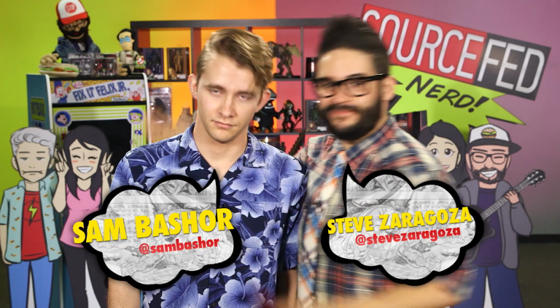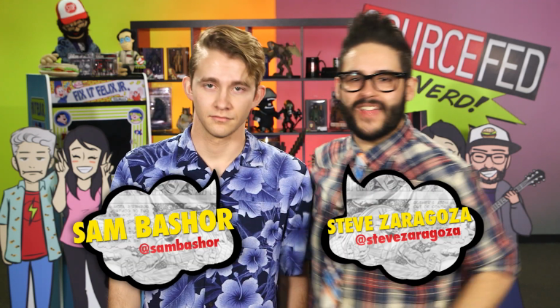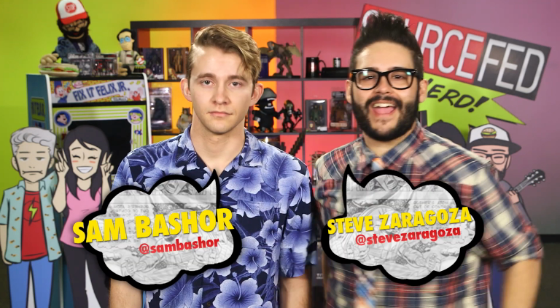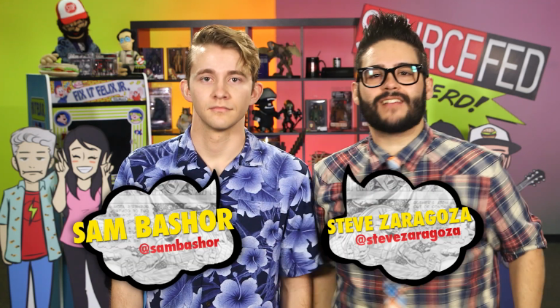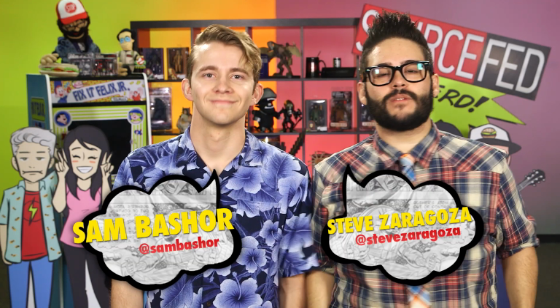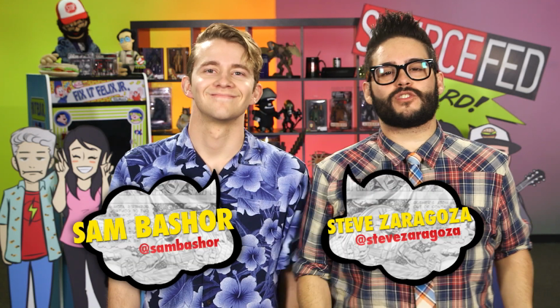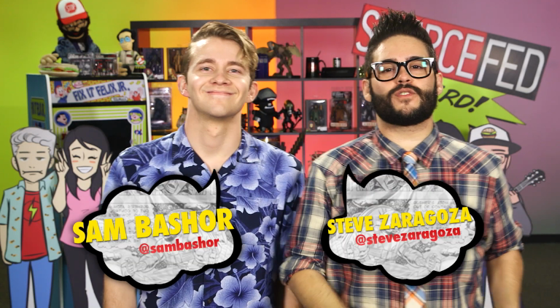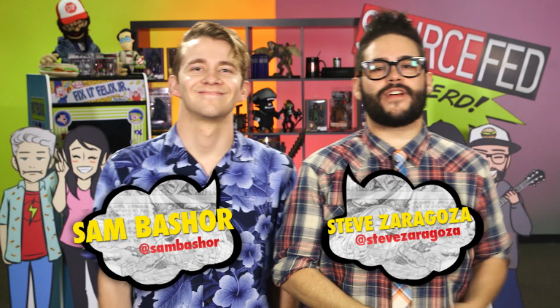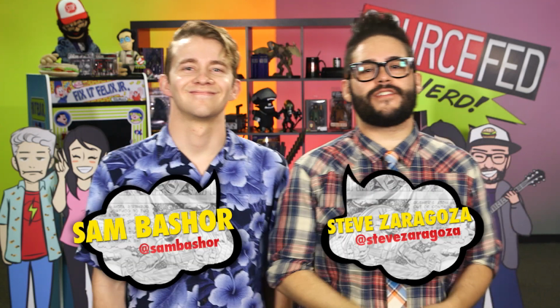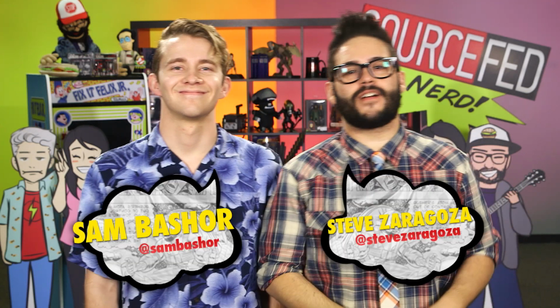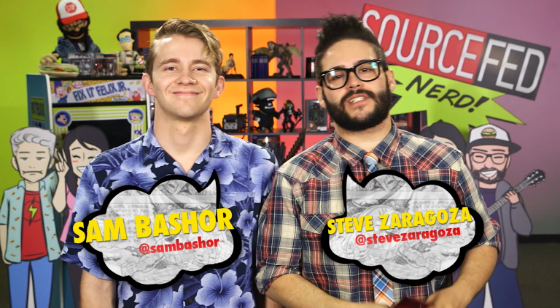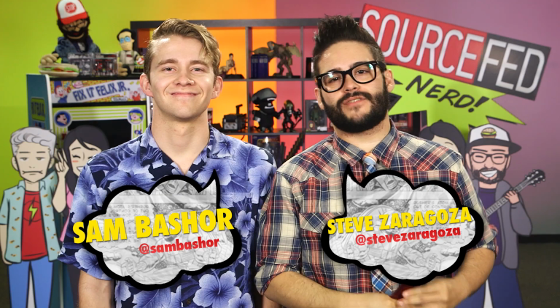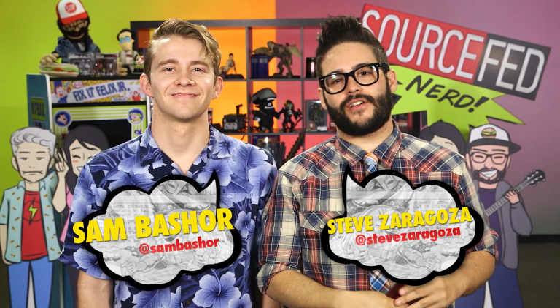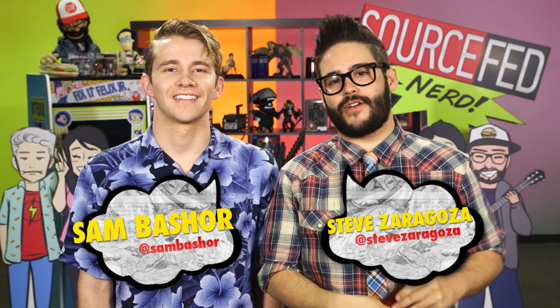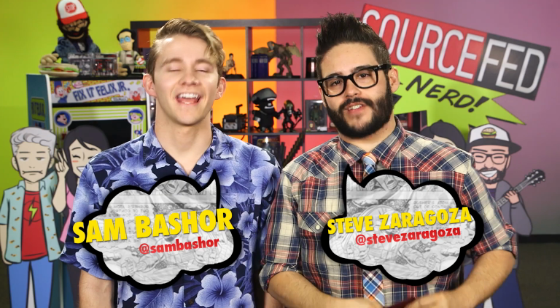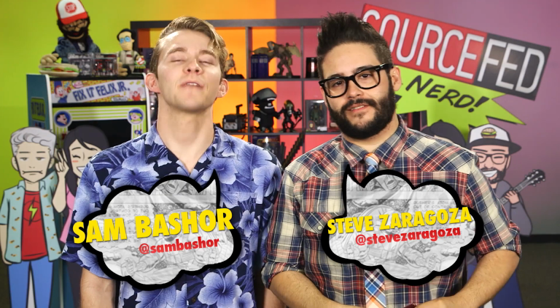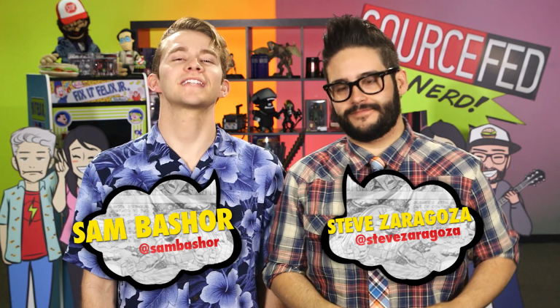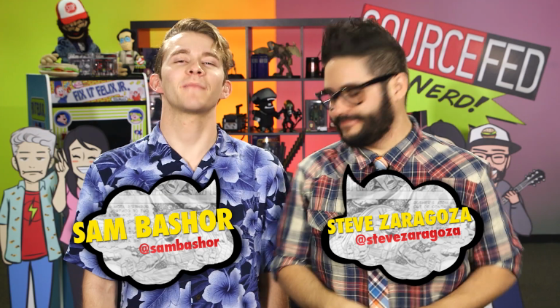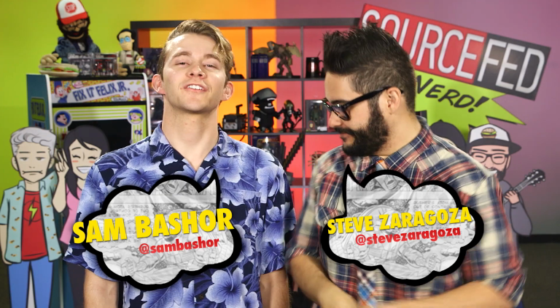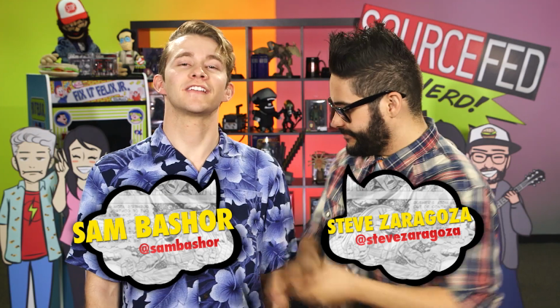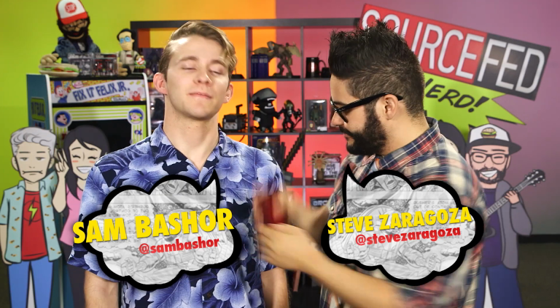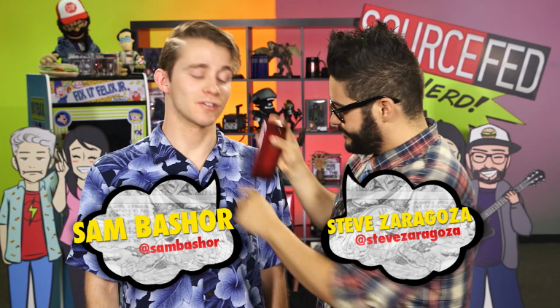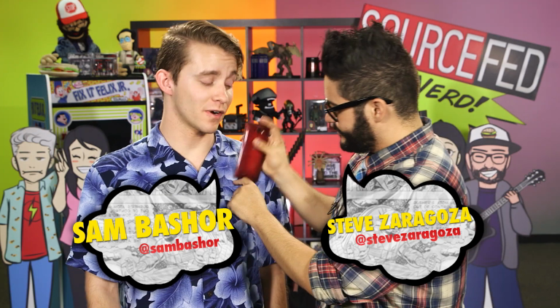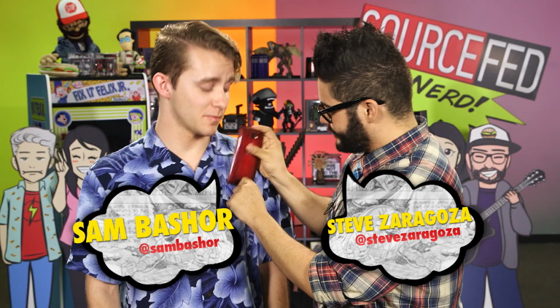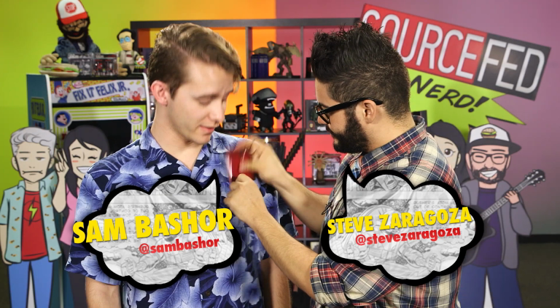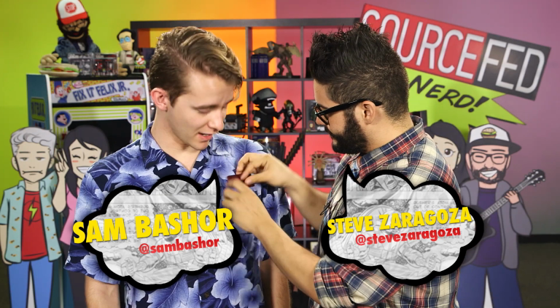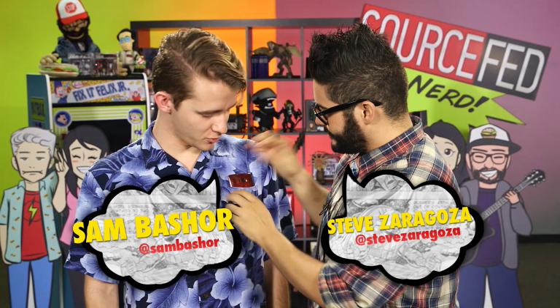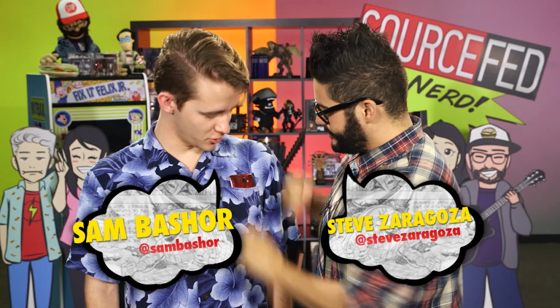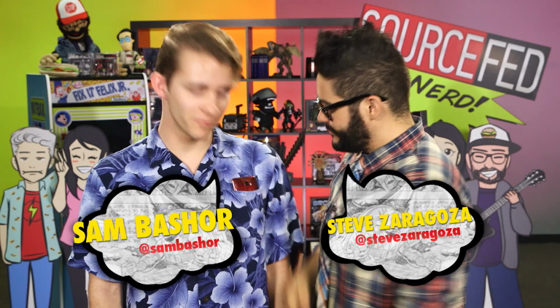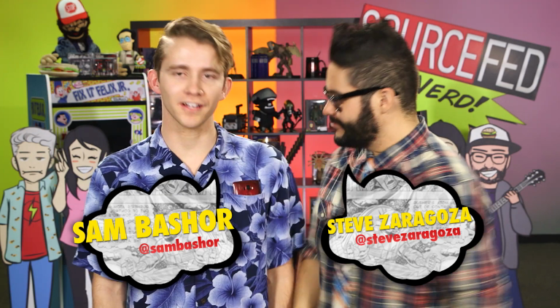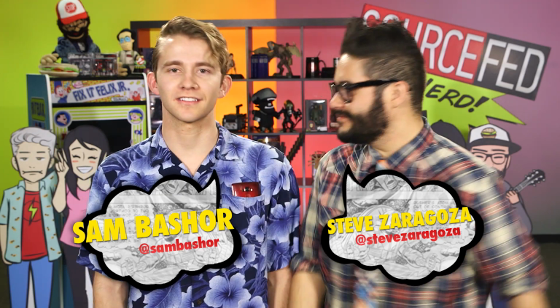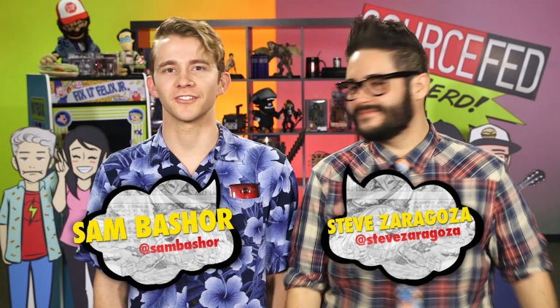Hey guys, welcome to SourceFed Nerd. I'm Steve Zaragoza. And I'm Sam Bash, and this episode is brought to you by the LG G Flex 2.